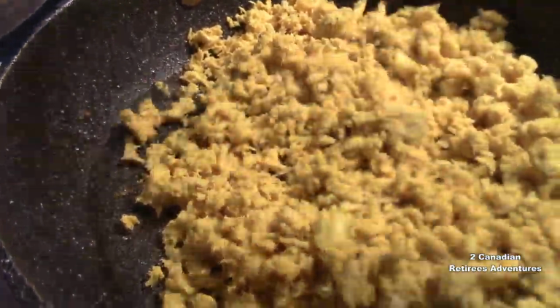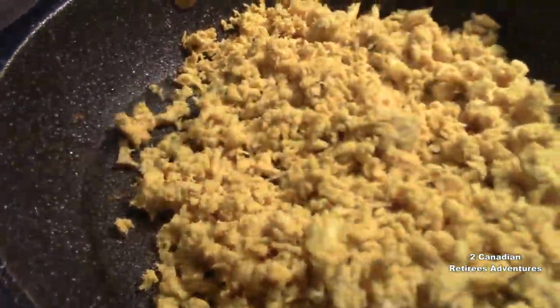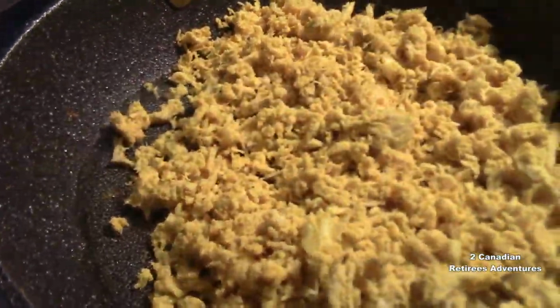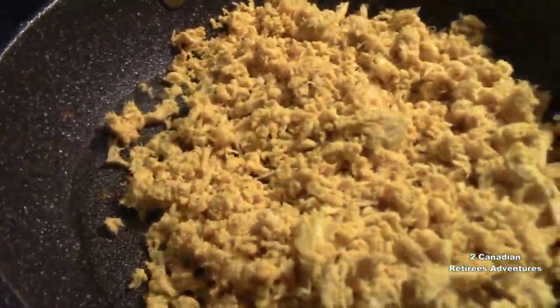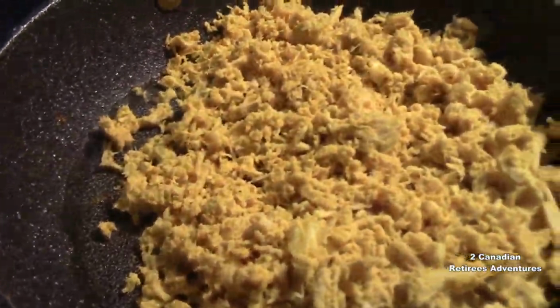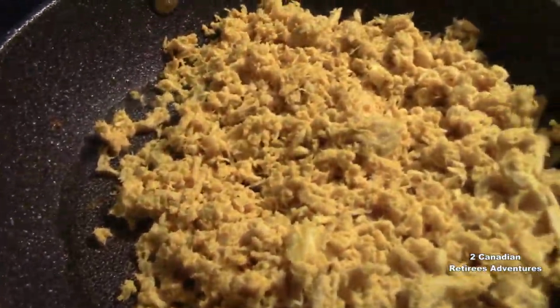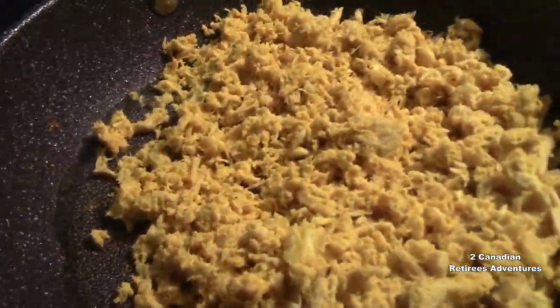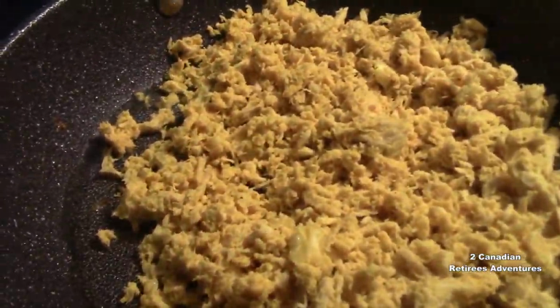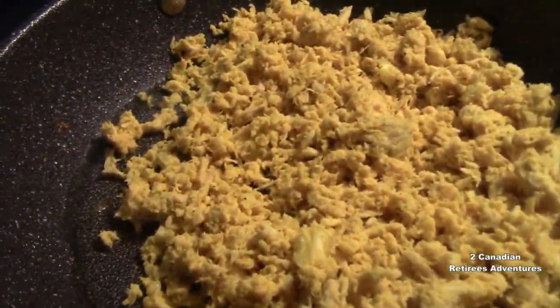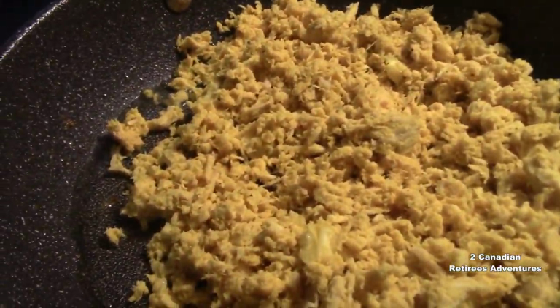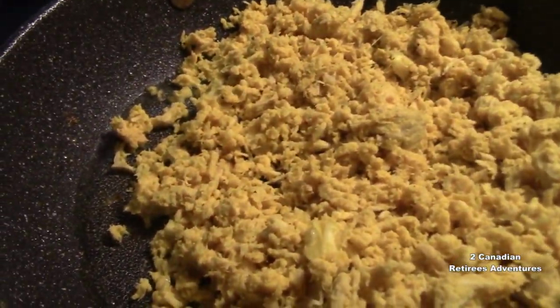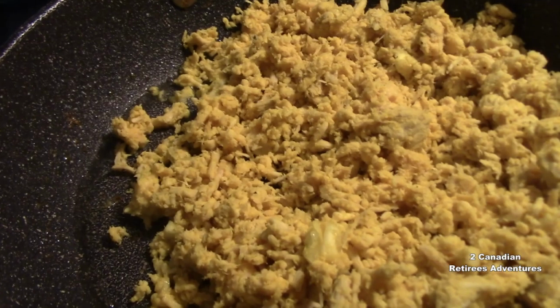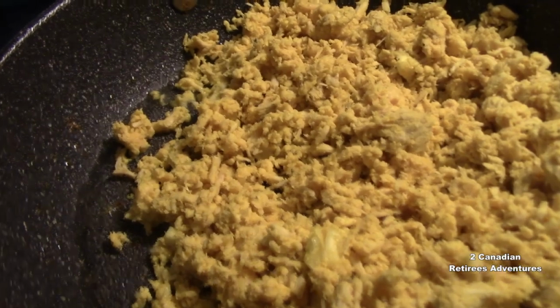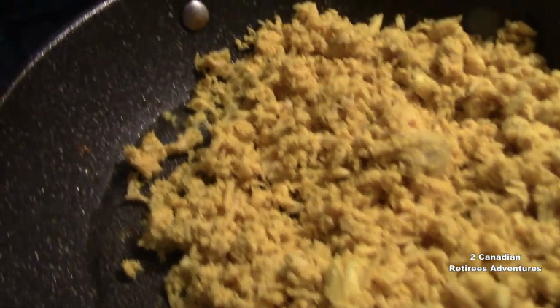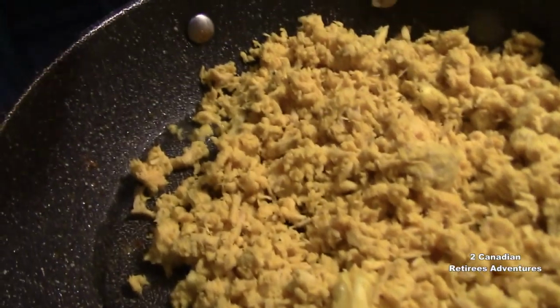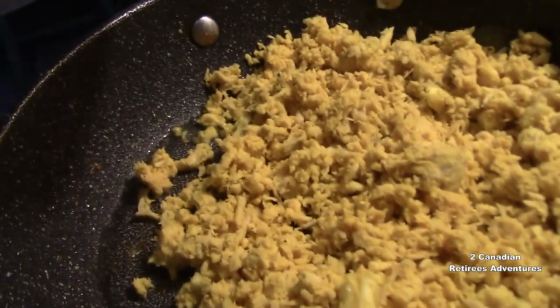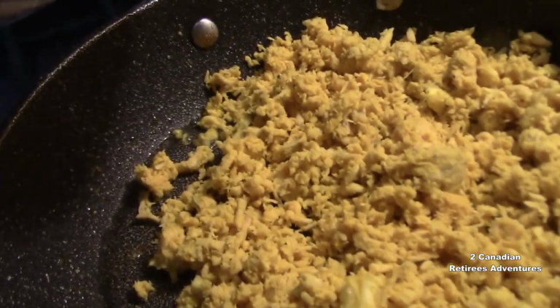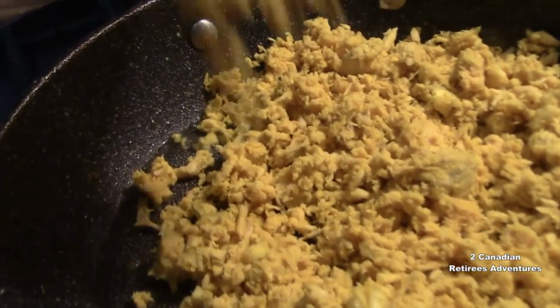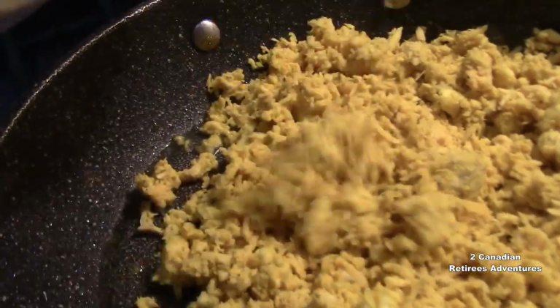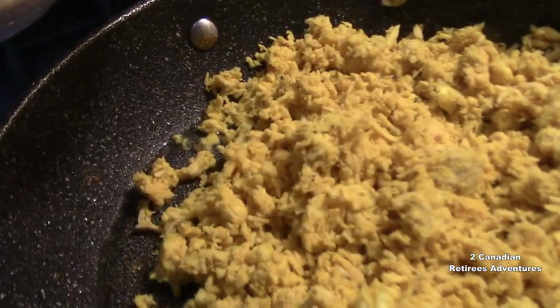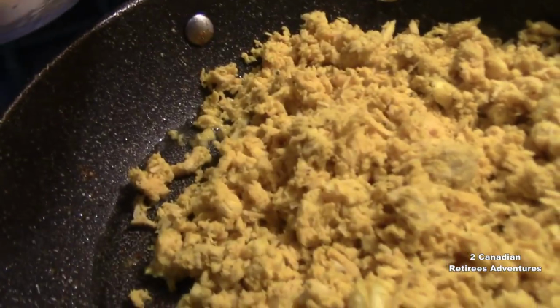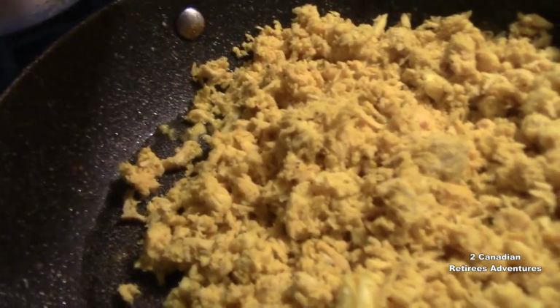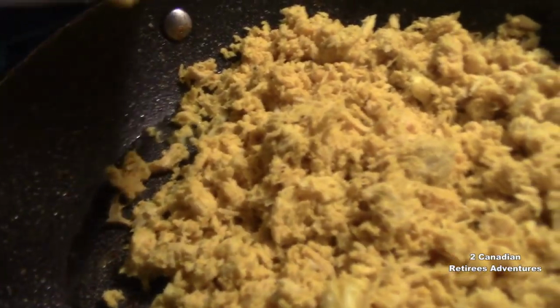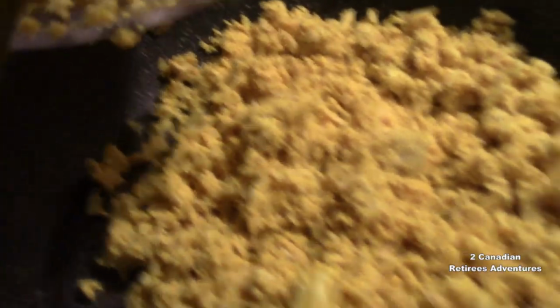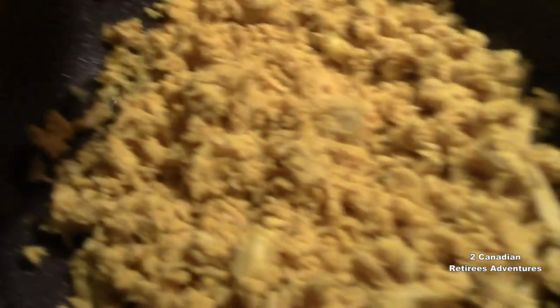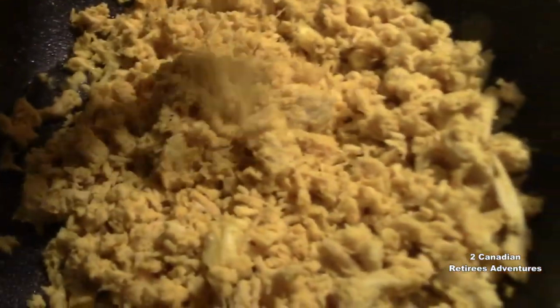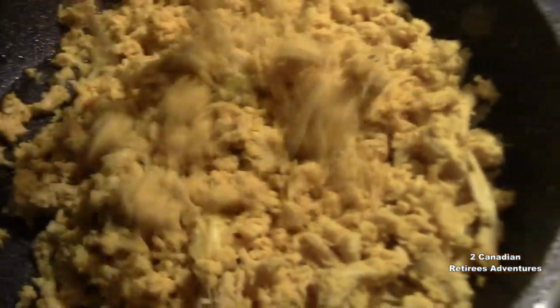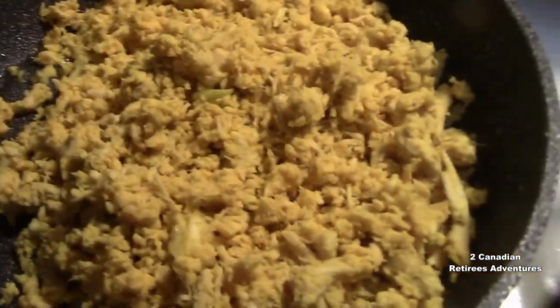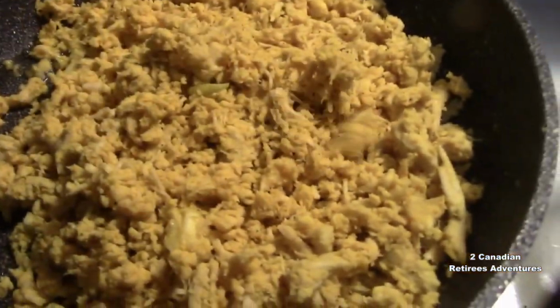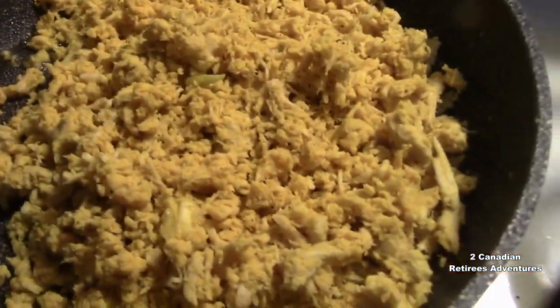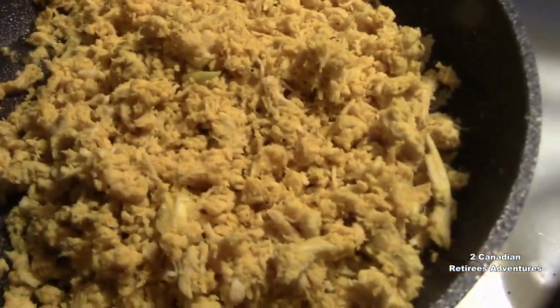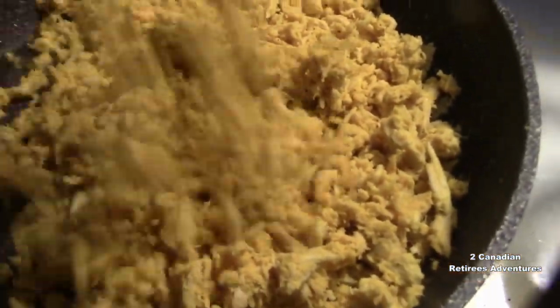Now I'm doing it. Fry it up. Fry it up for the... that helps your...